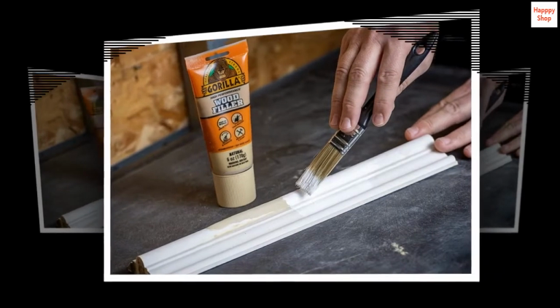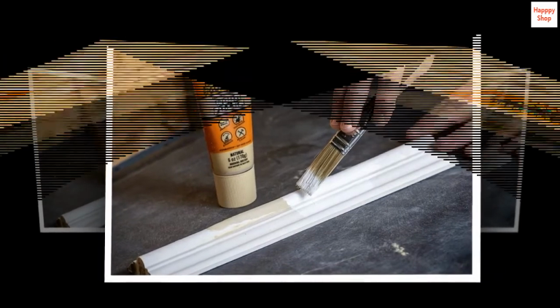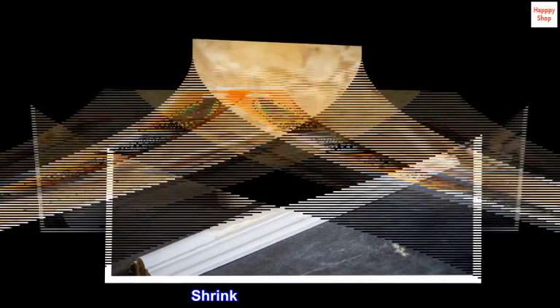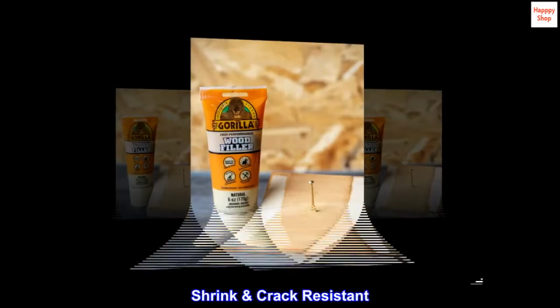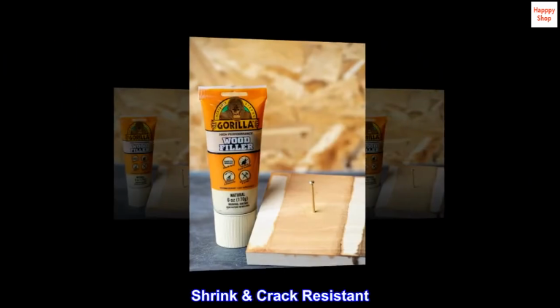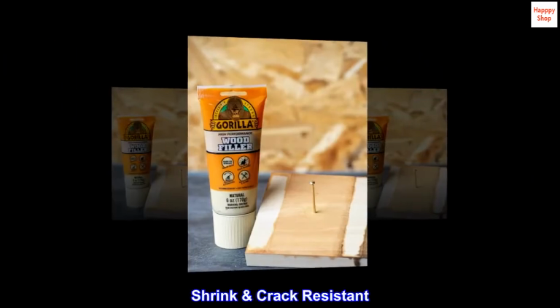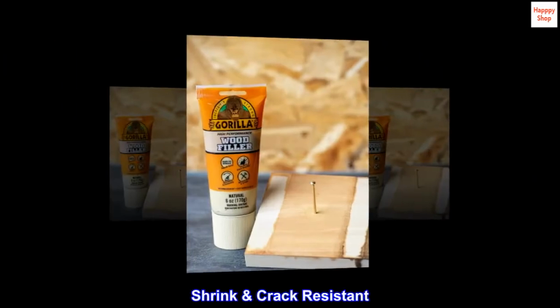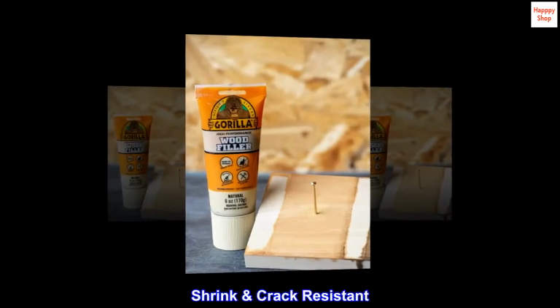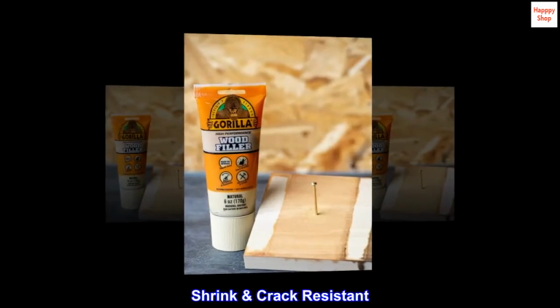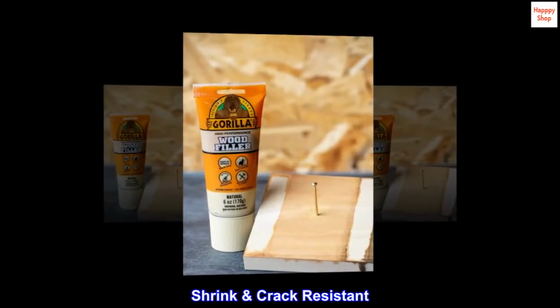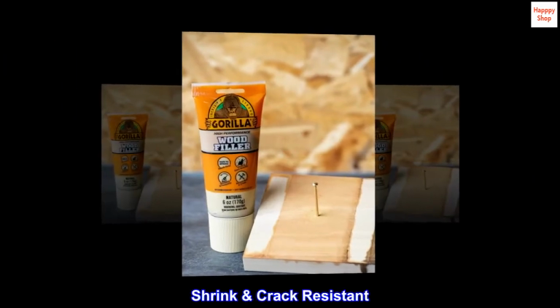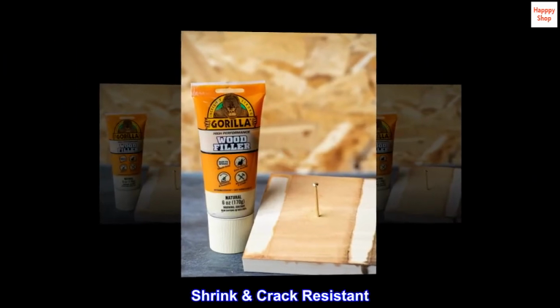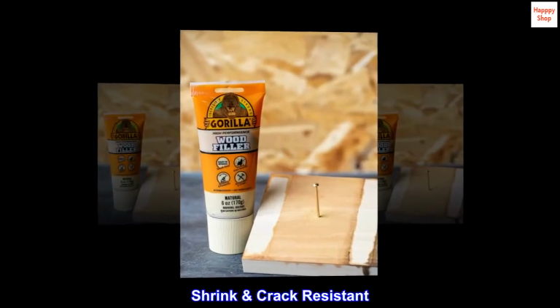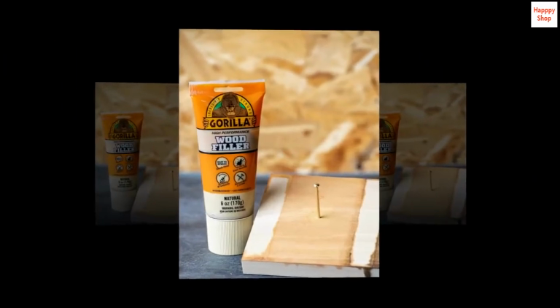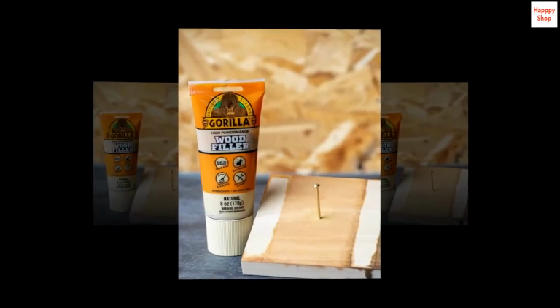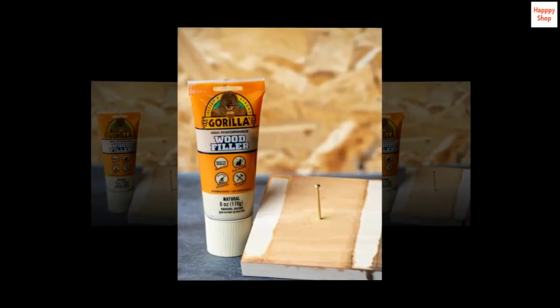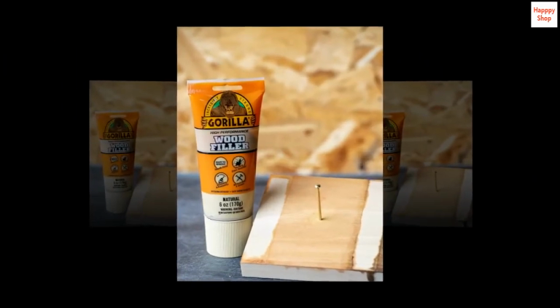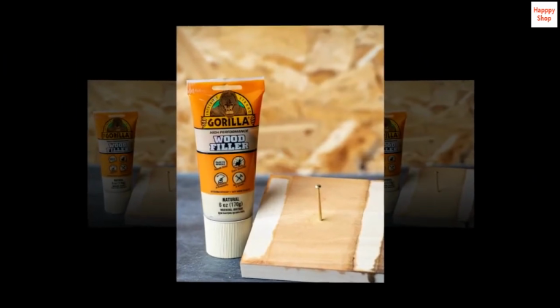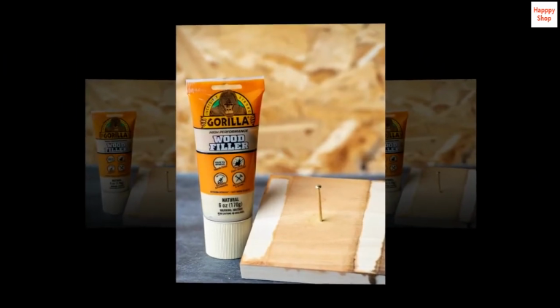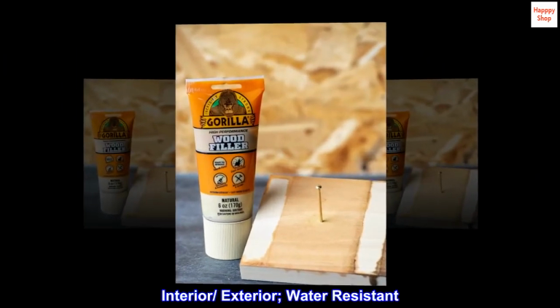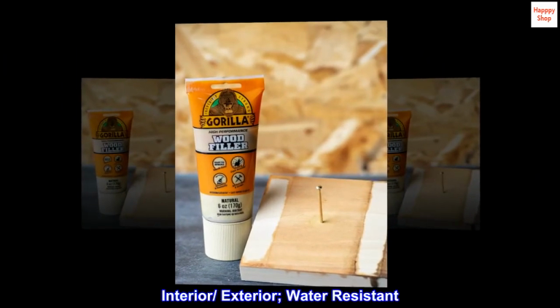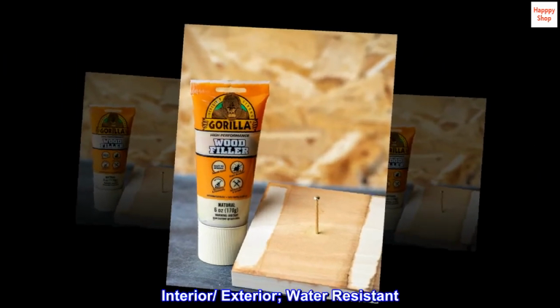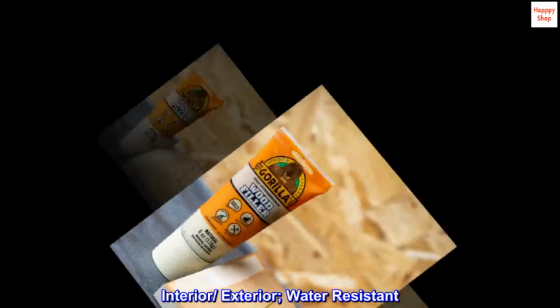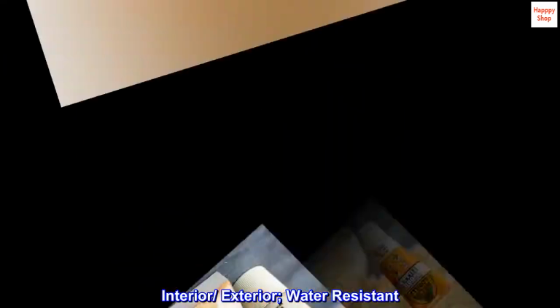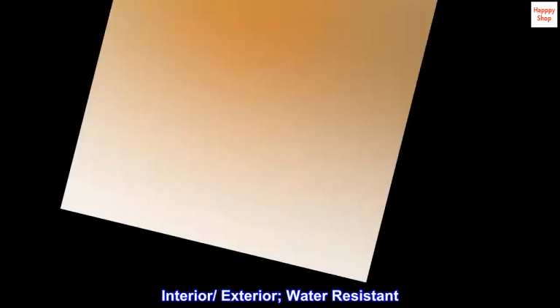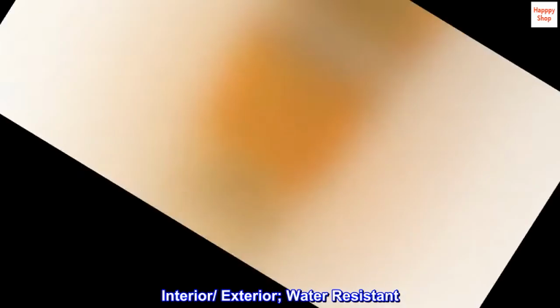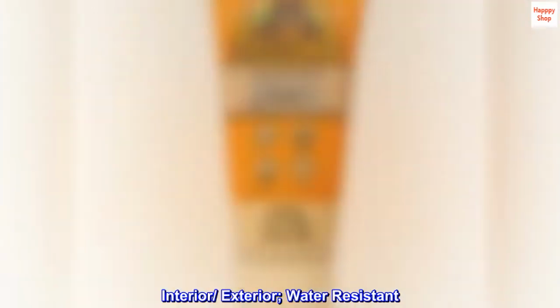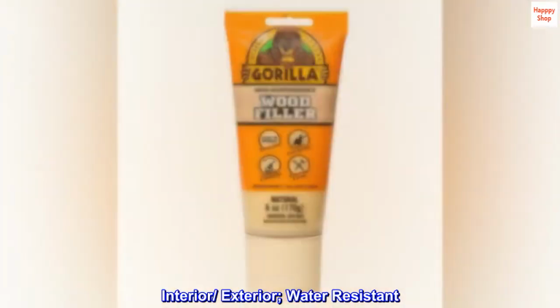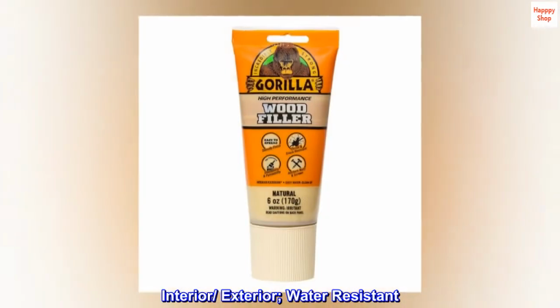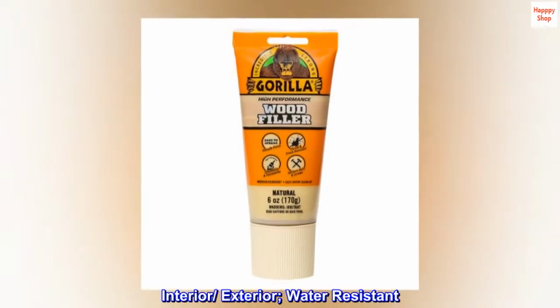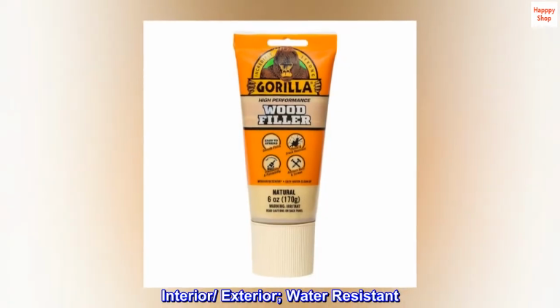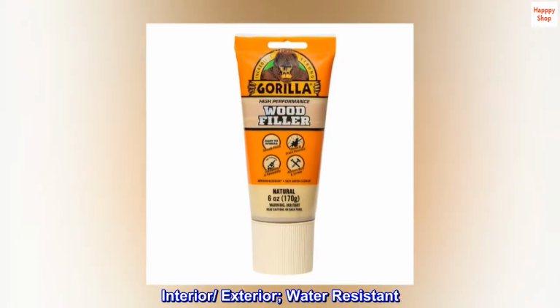Shrink crack resistant. Interior, exterior, water-resistant.